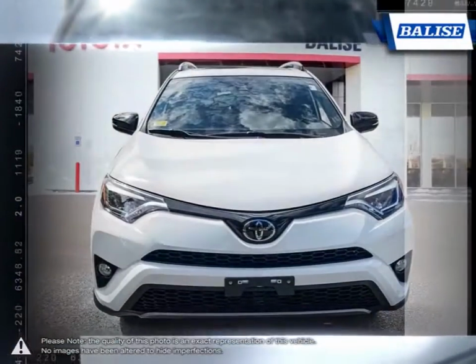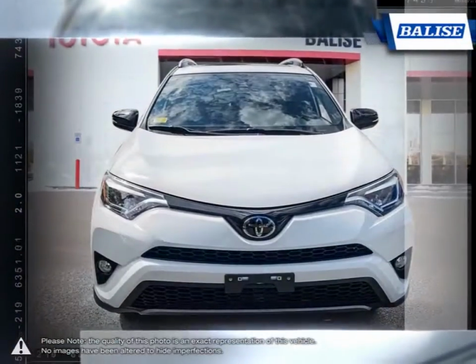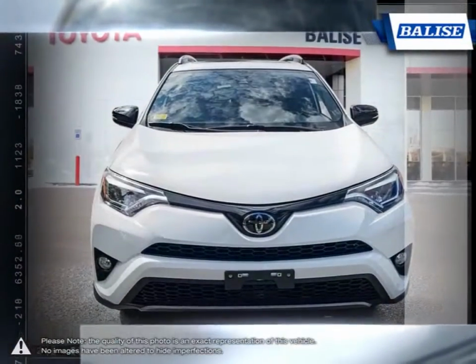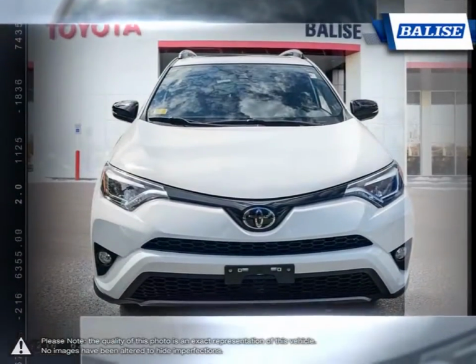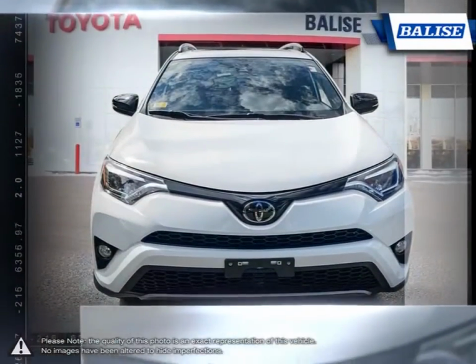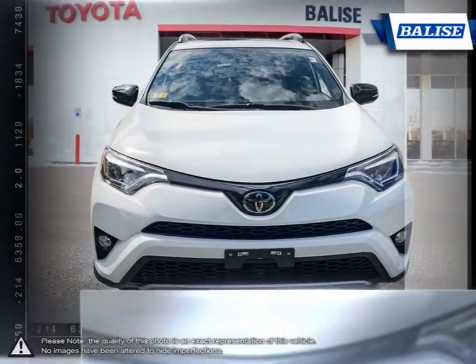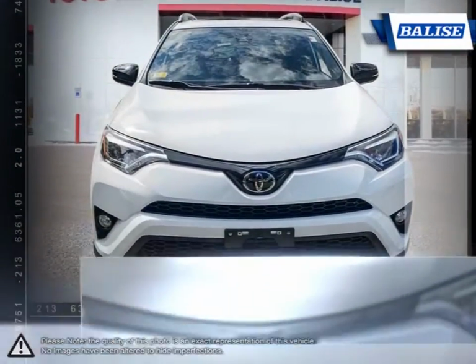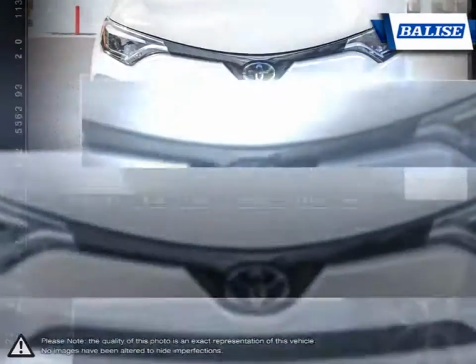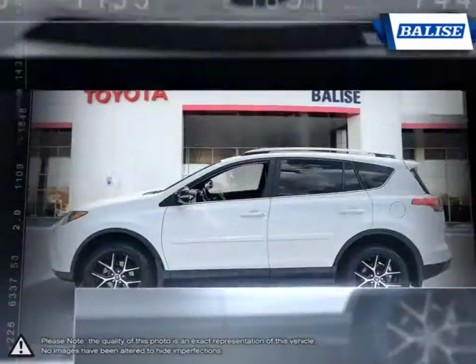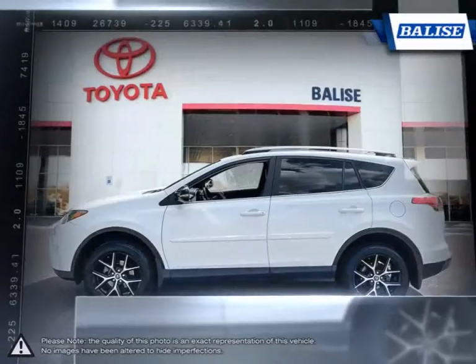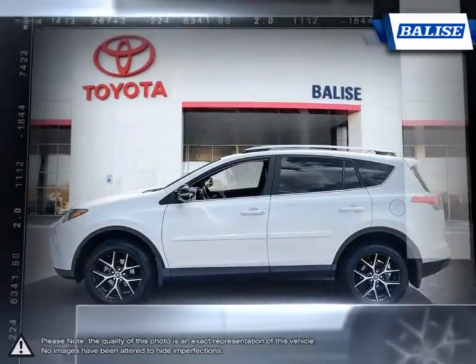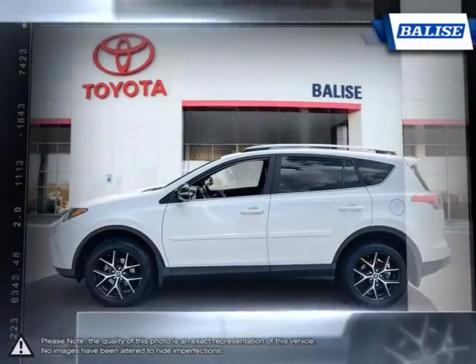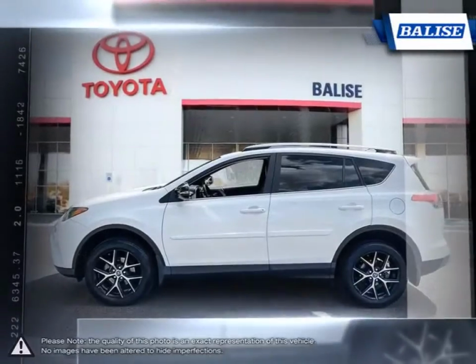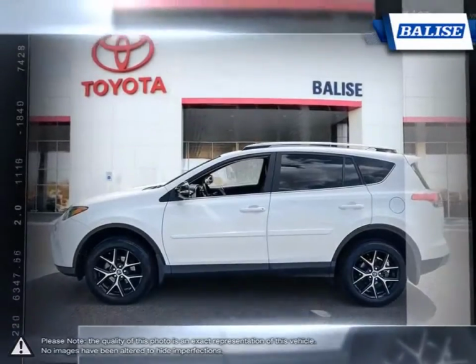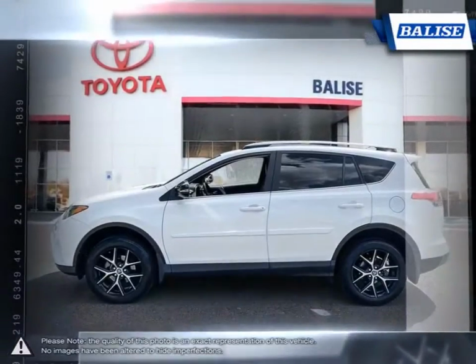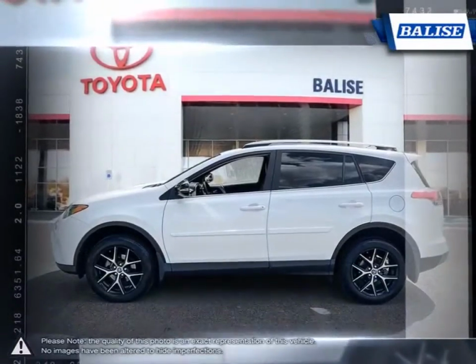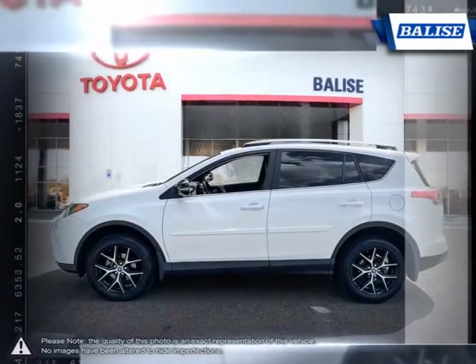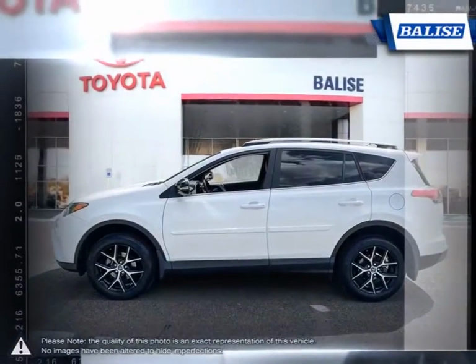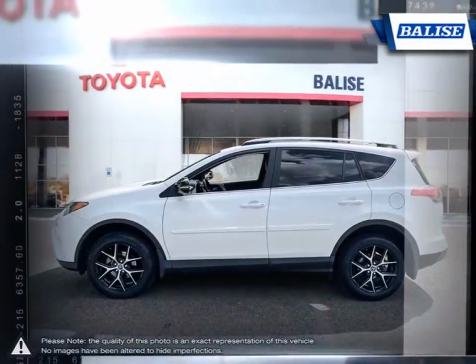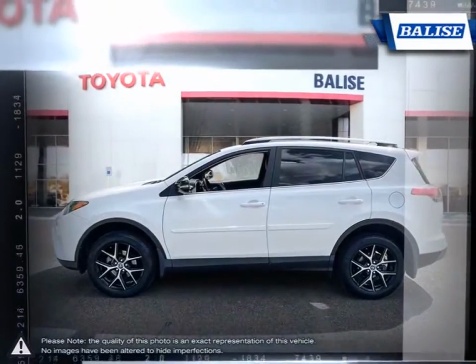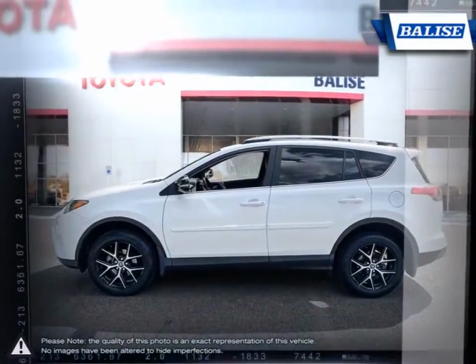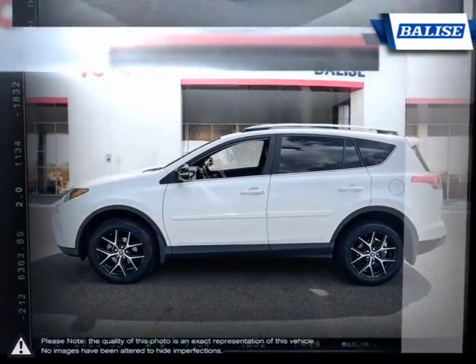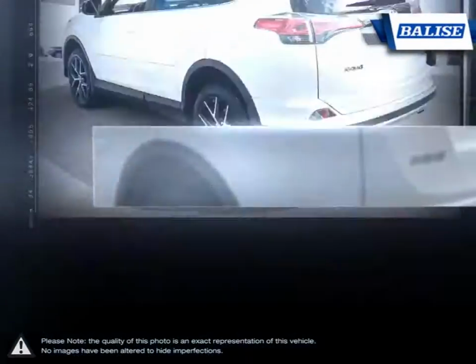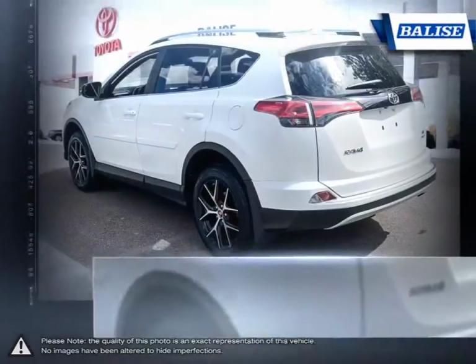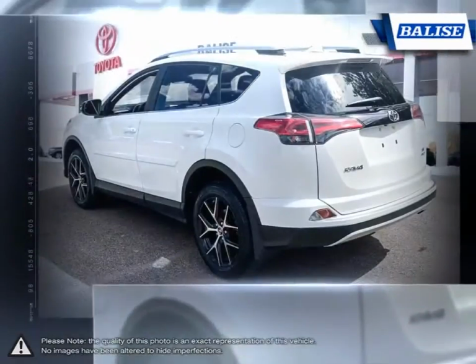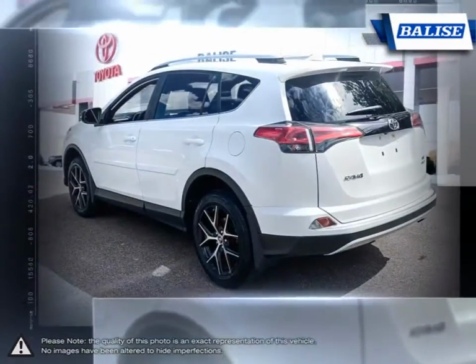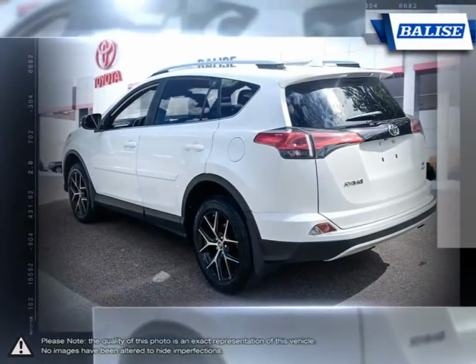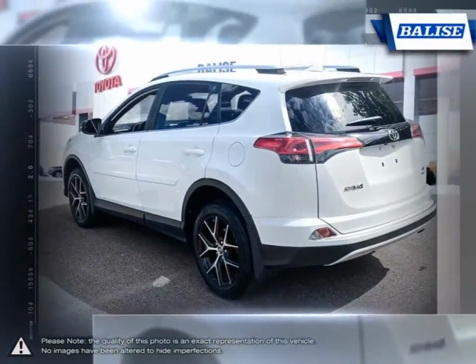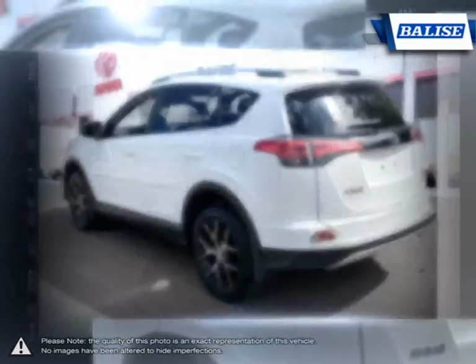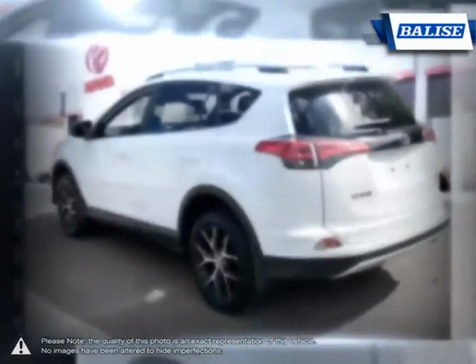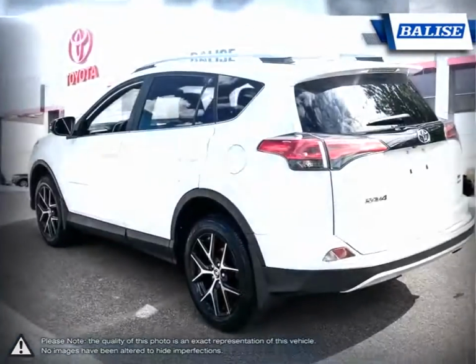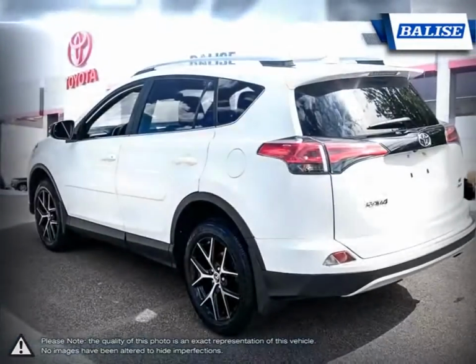This is thanks to the RAV4's small dimensions, useful interior space, respectable fuel economy, and easy-to-drive nature.